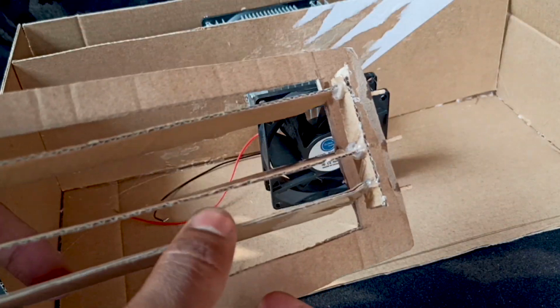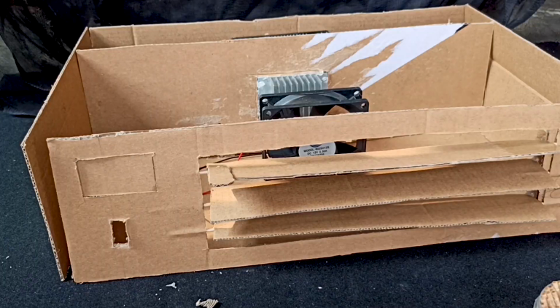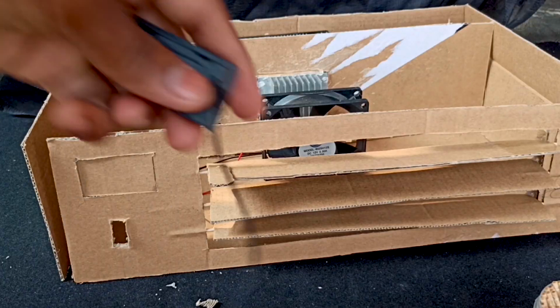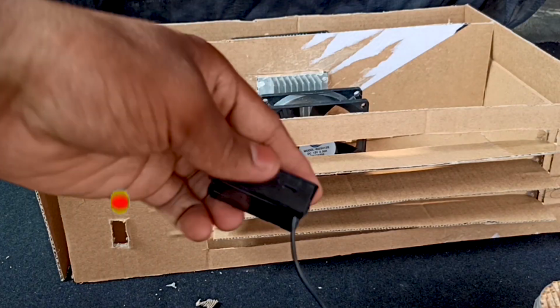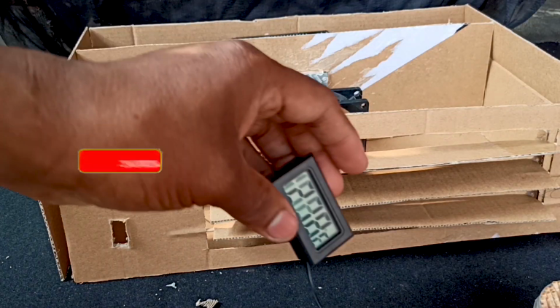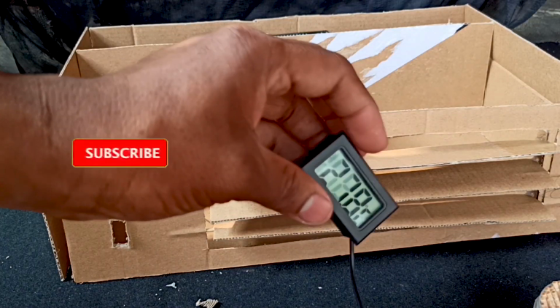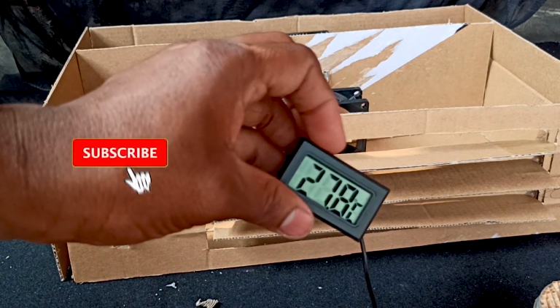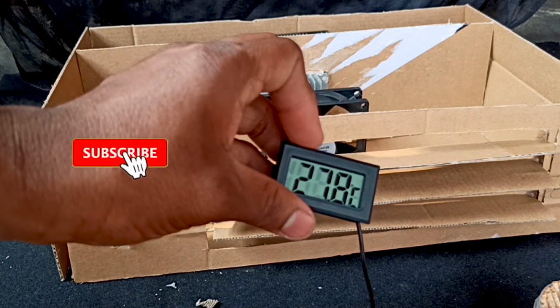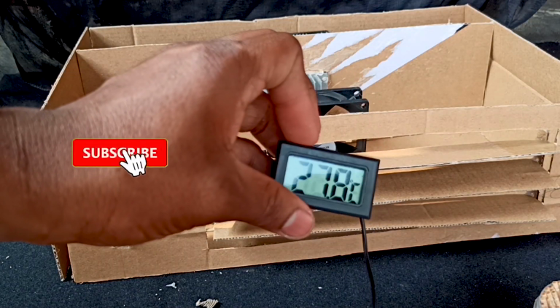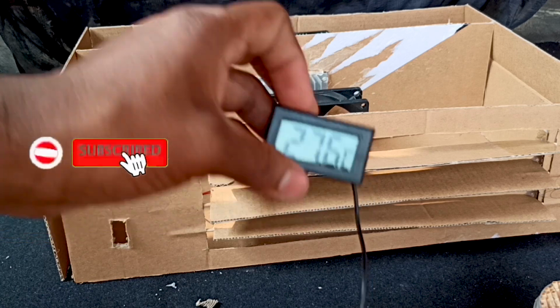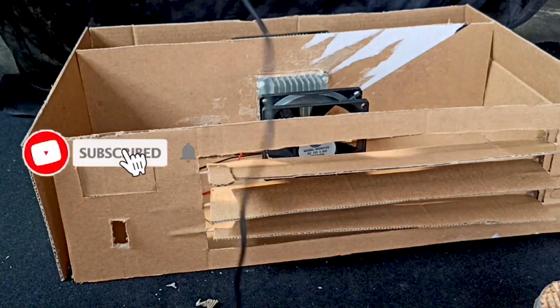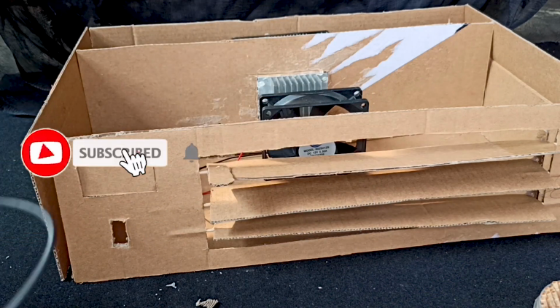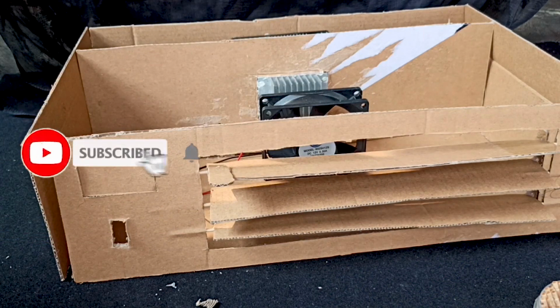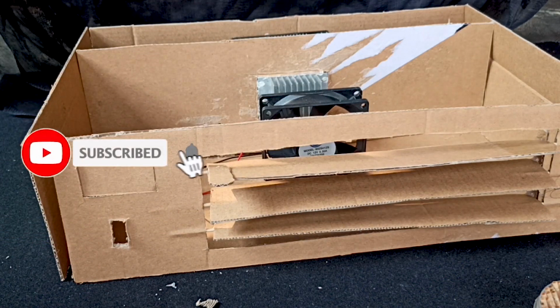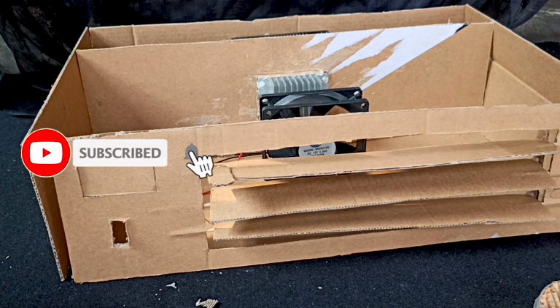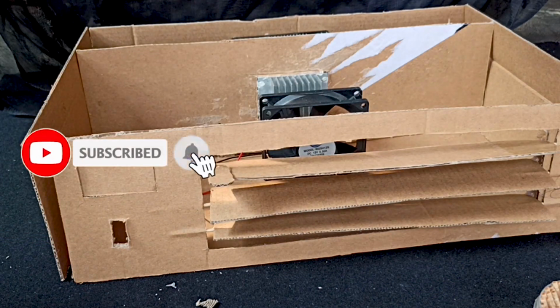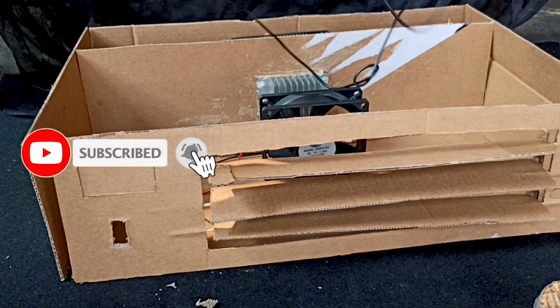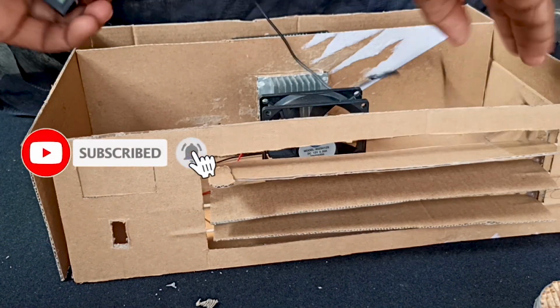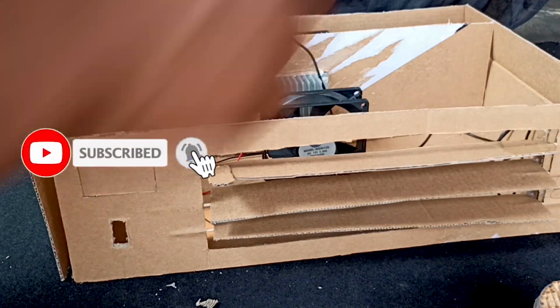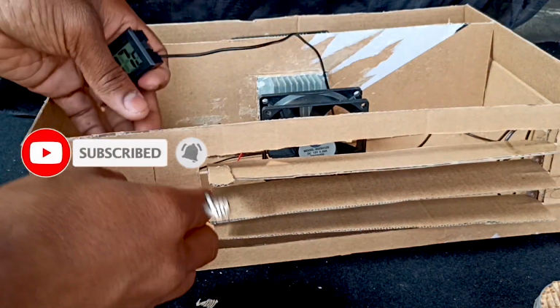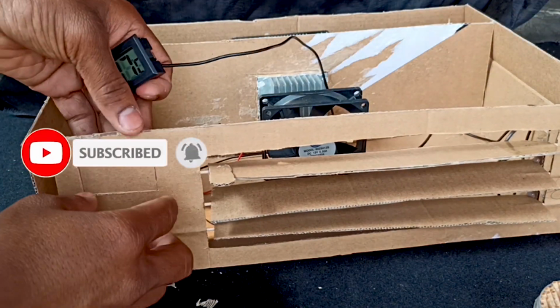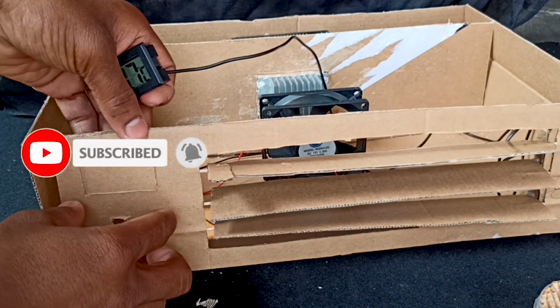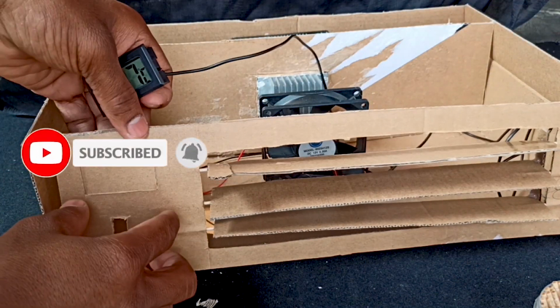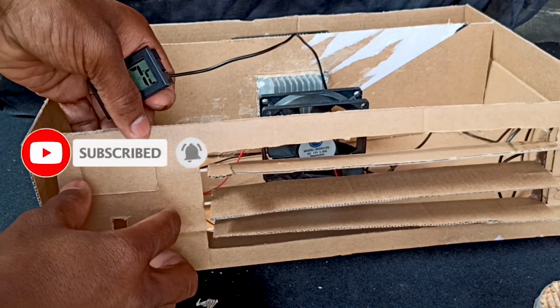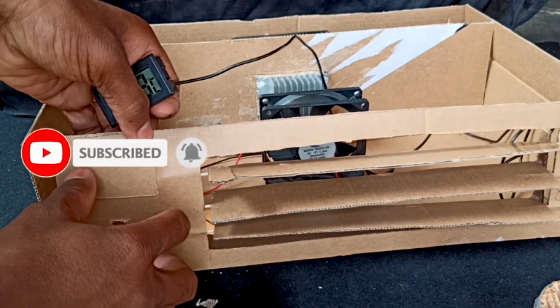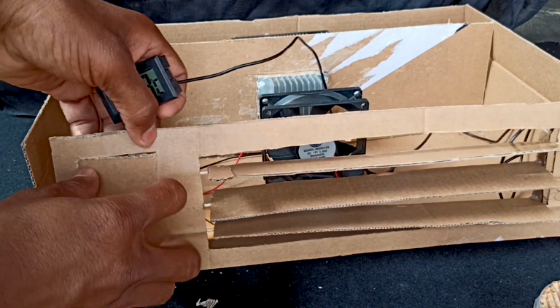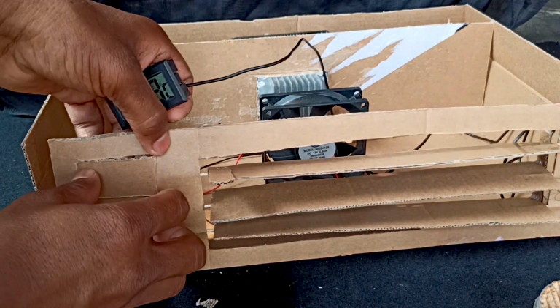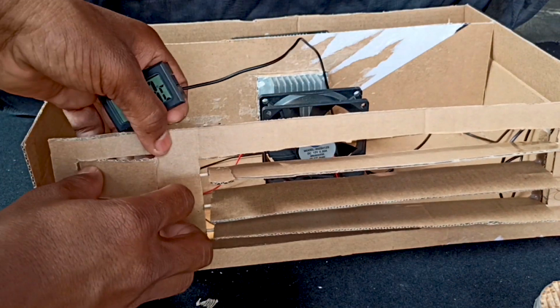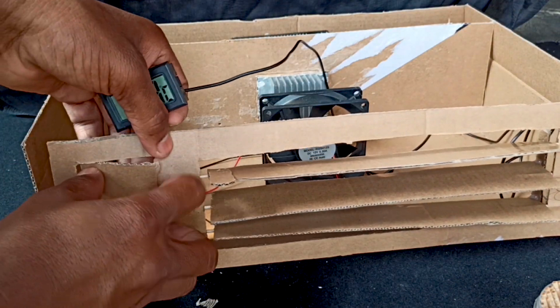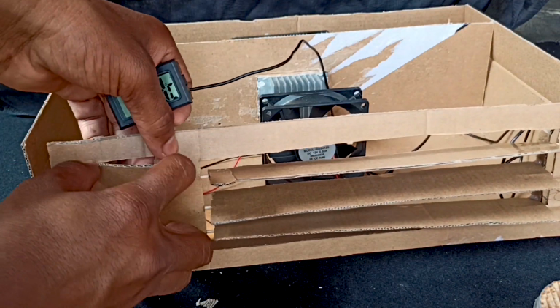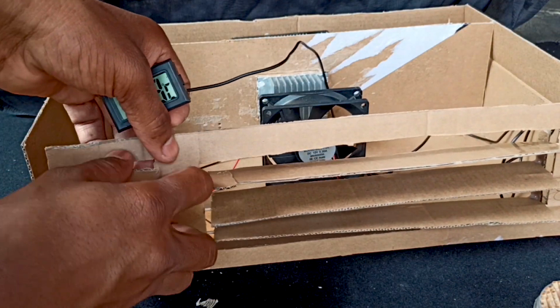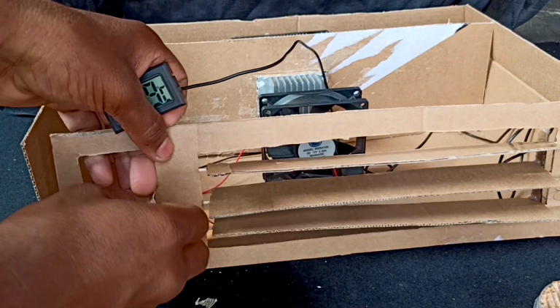To attach your thermometer, make some space in the cardboard. This is just a demo design — you can follow your own design.